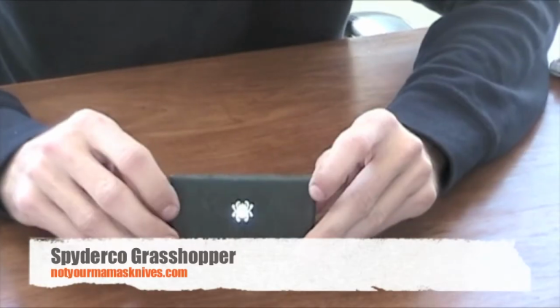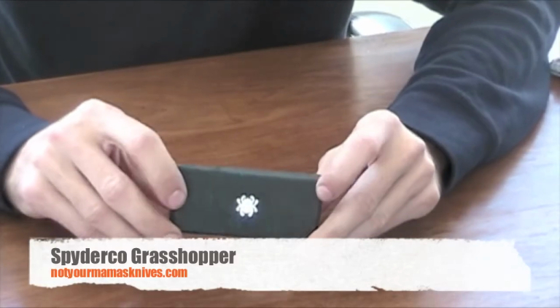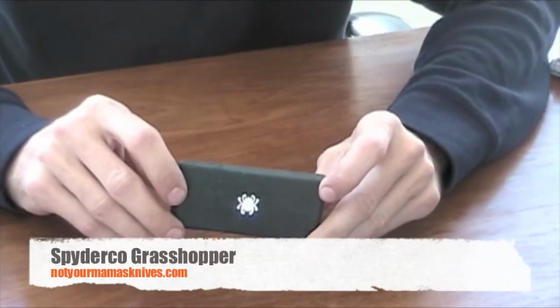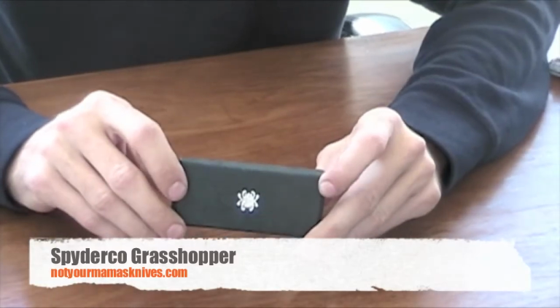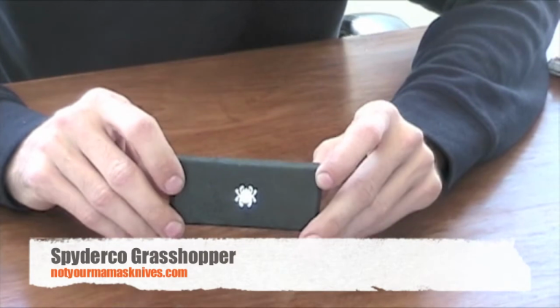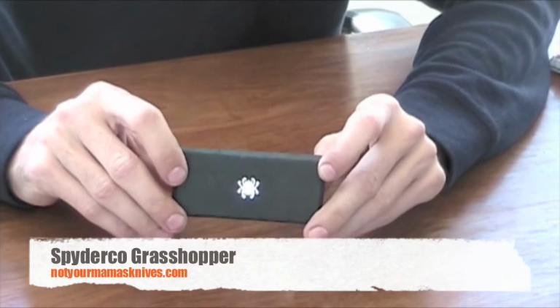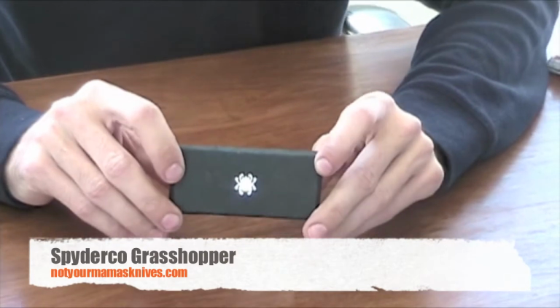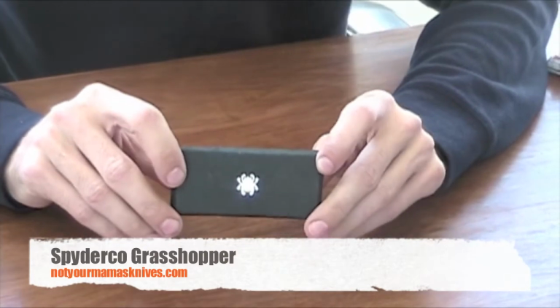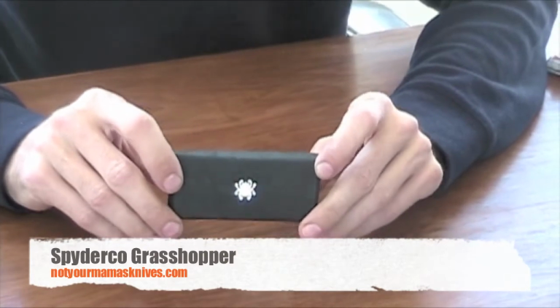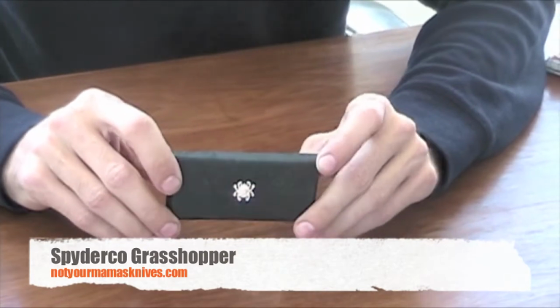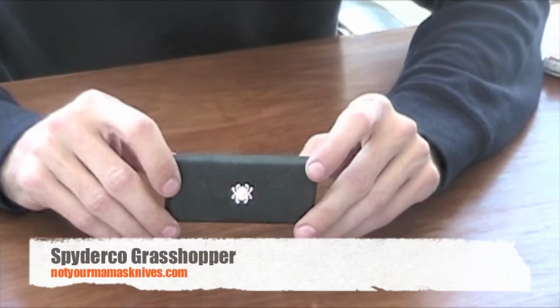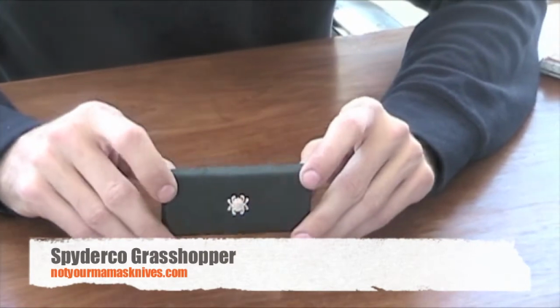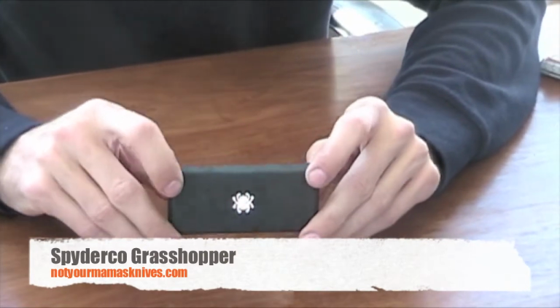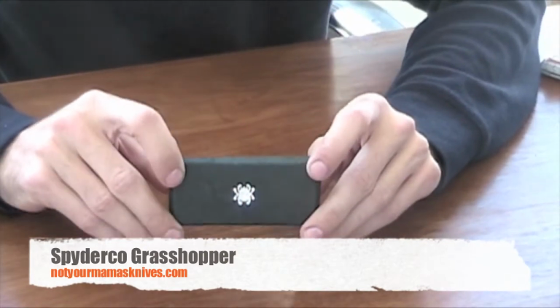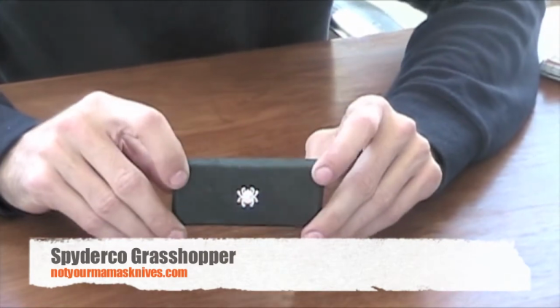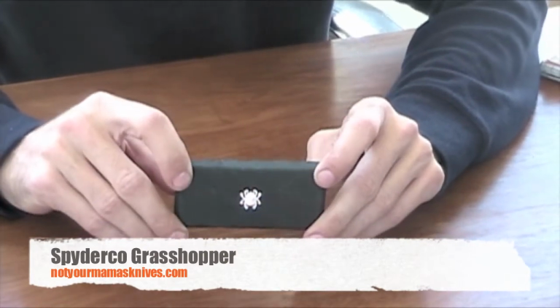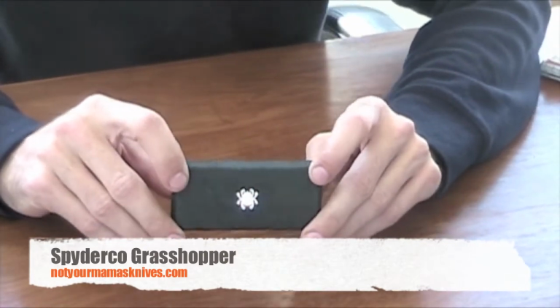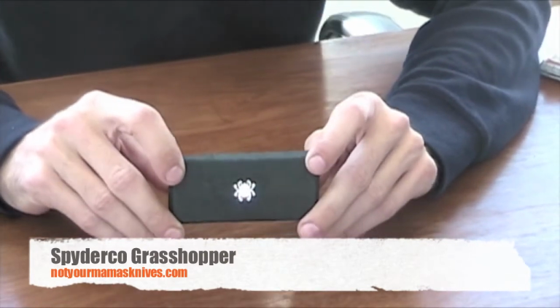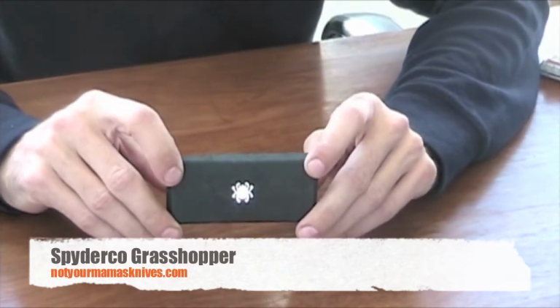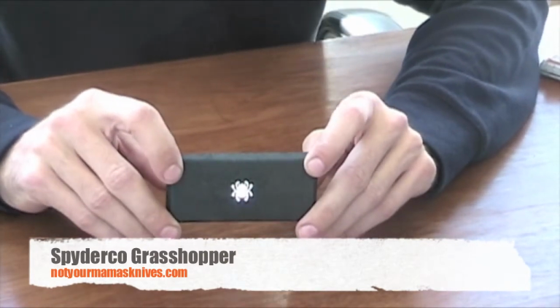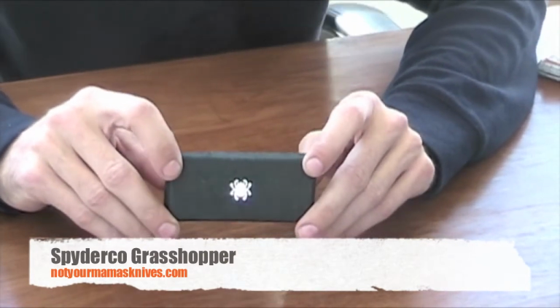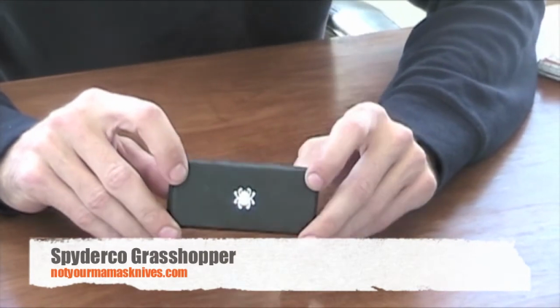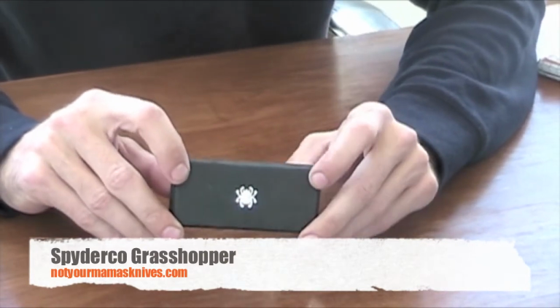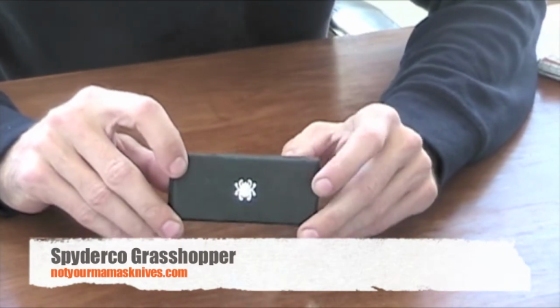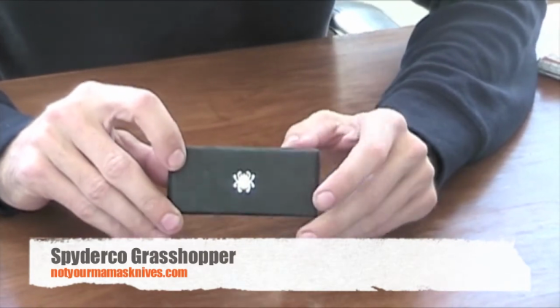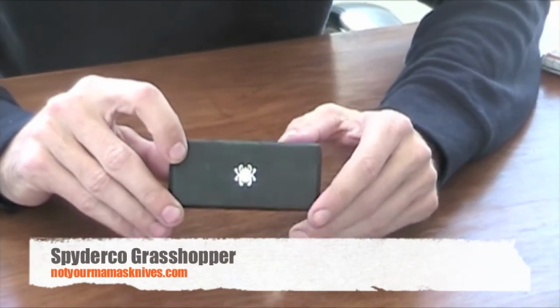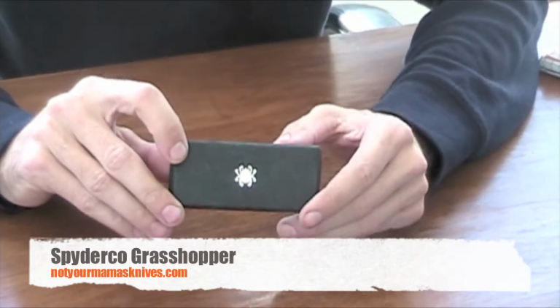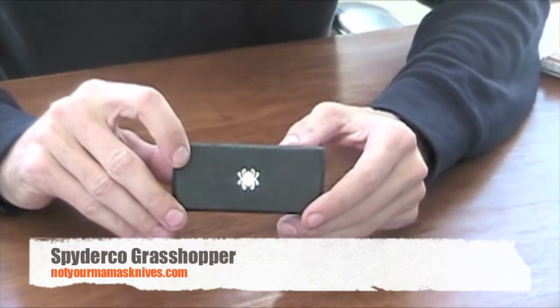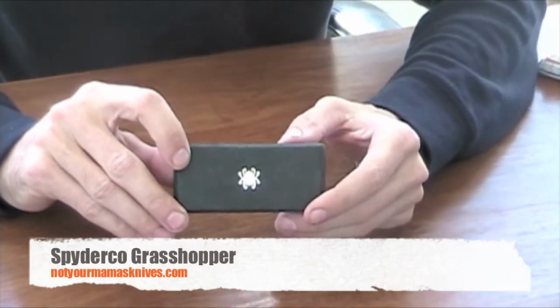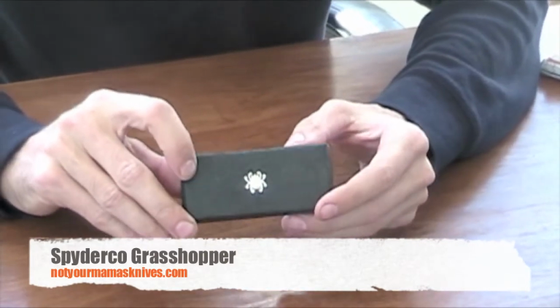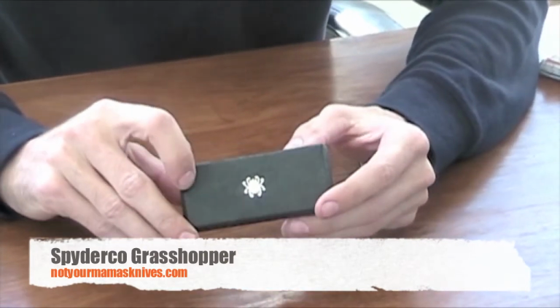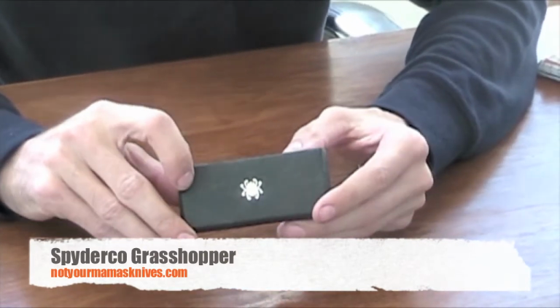Jake with Not Your Mama's Knives. Today I'm doing a quick review of the Spyderco Grasshopper Slip-It.